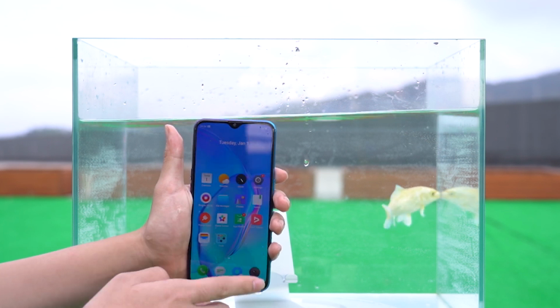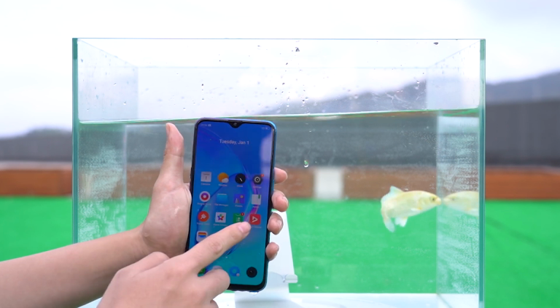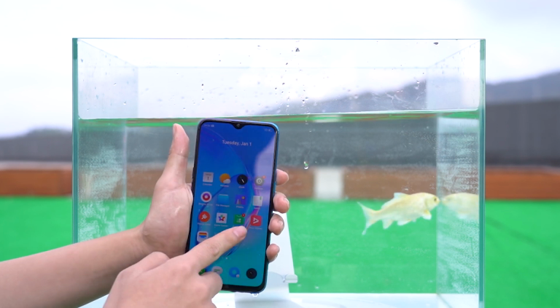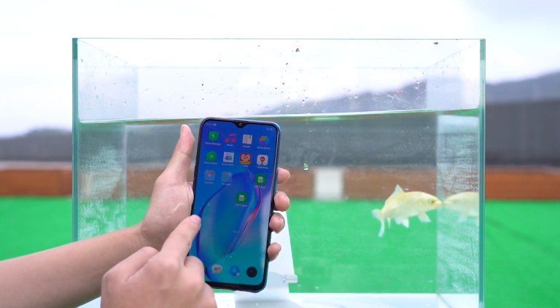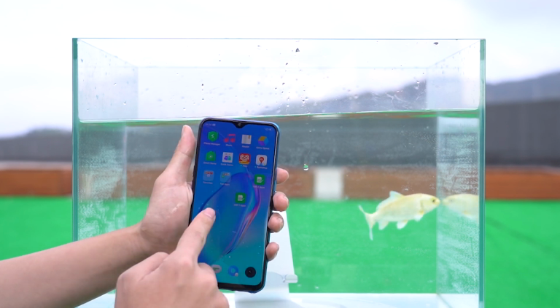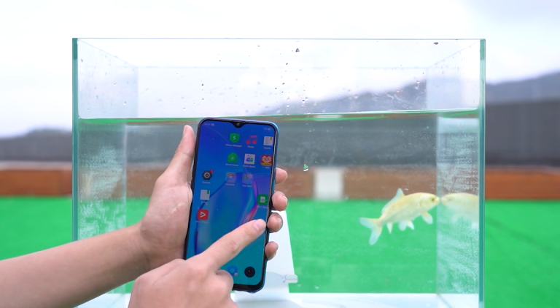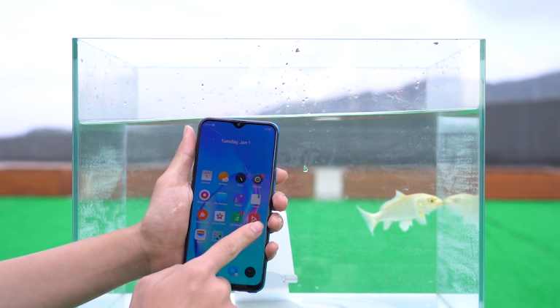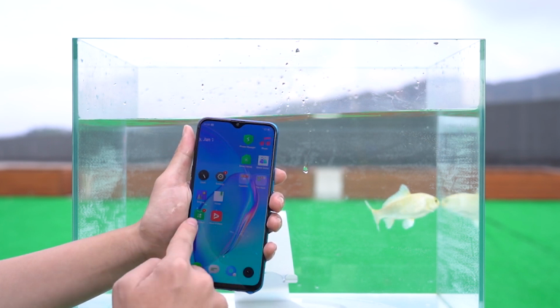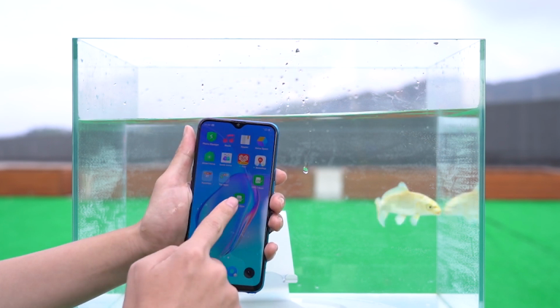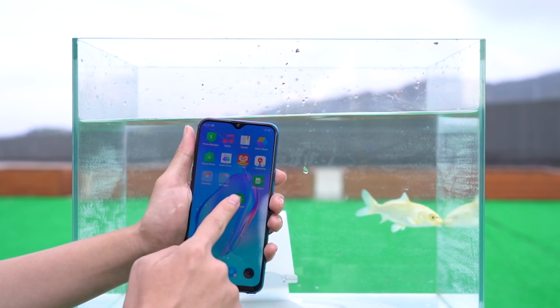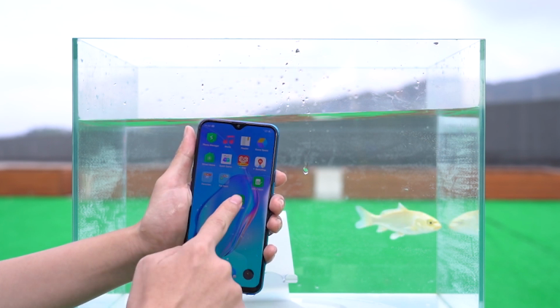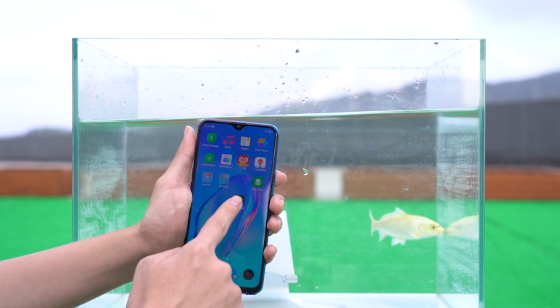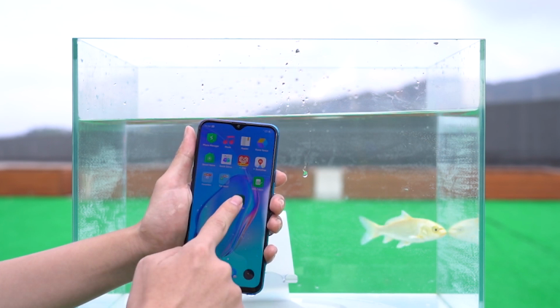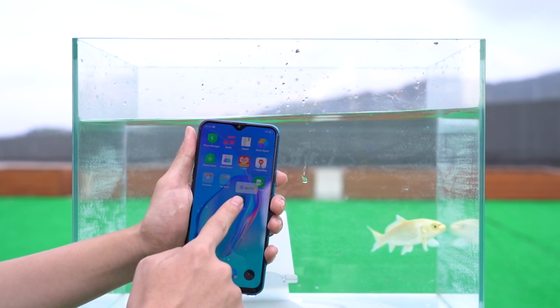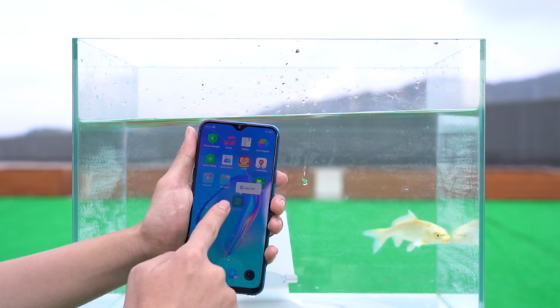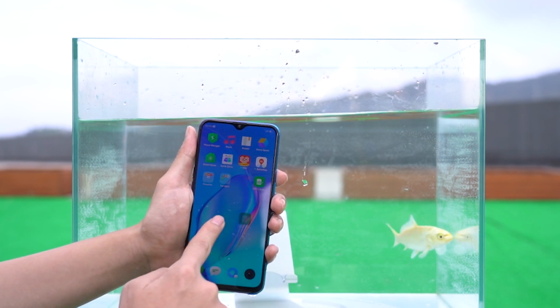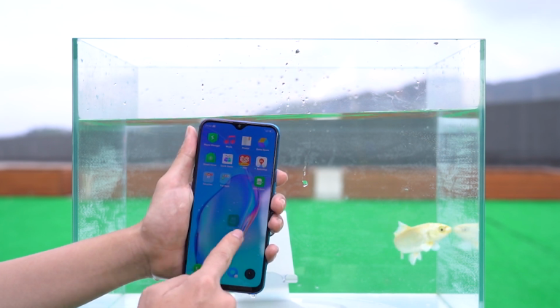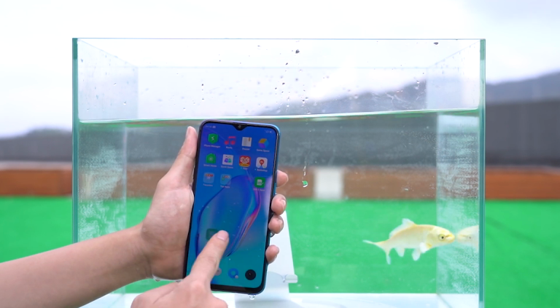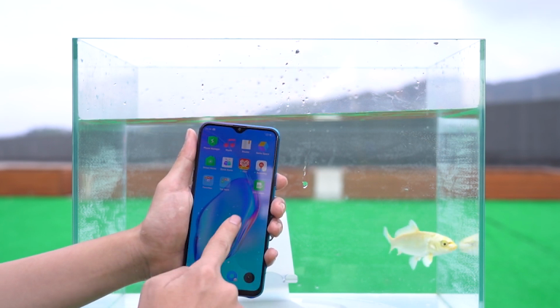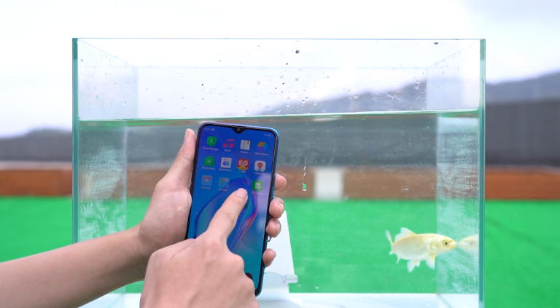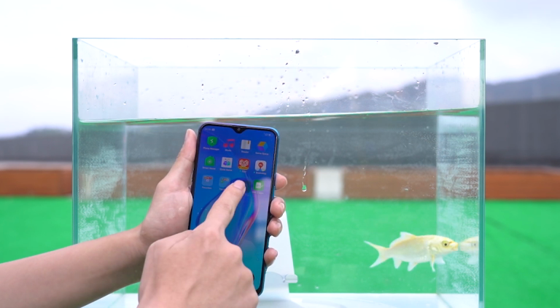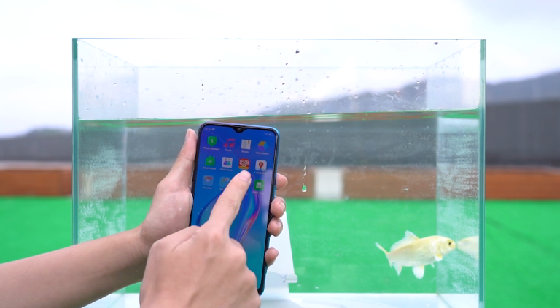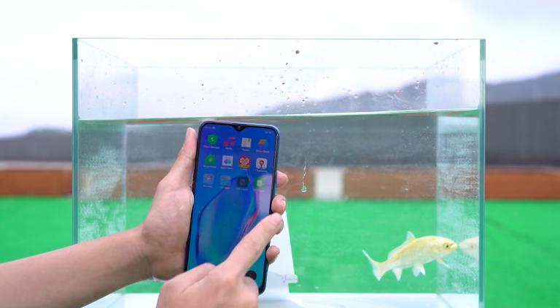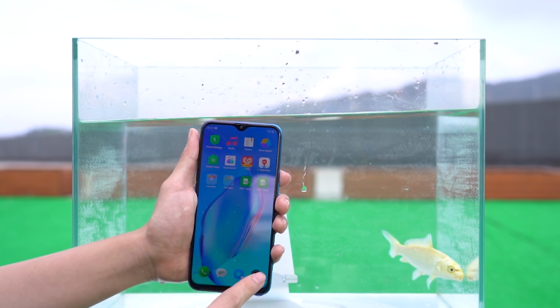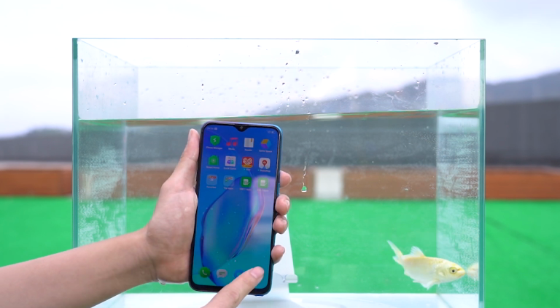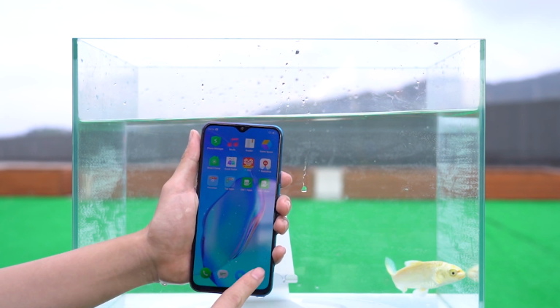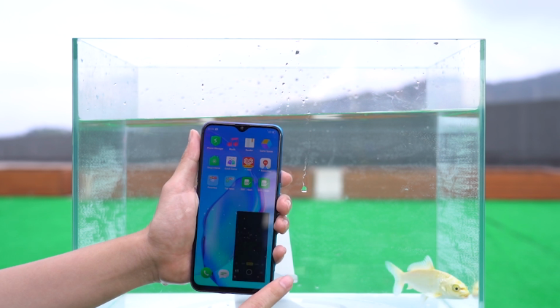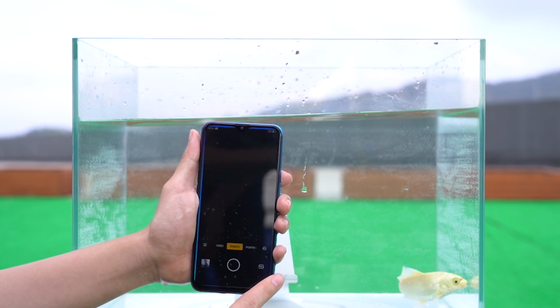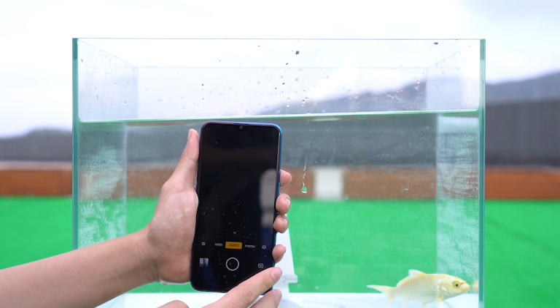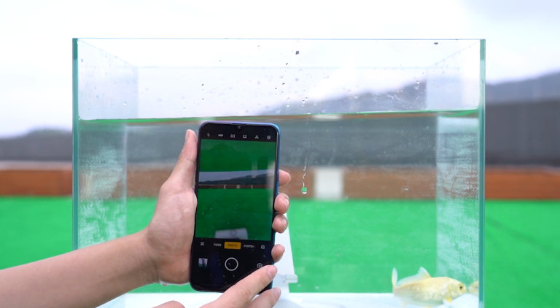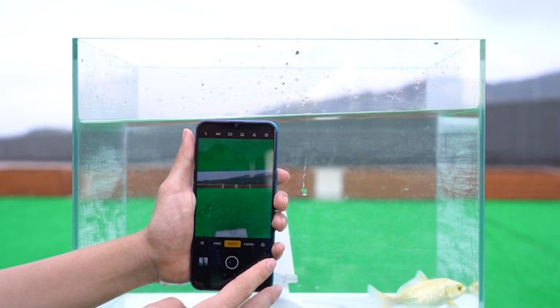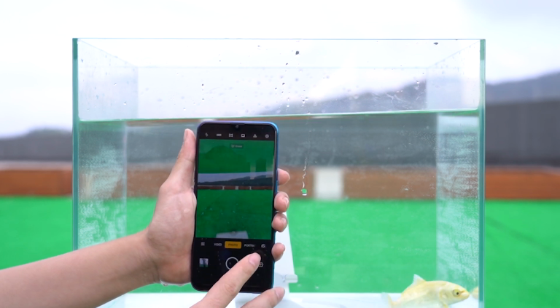After one minute, the operation of the mobile phone became difficult and the sliding was no longer smooth.